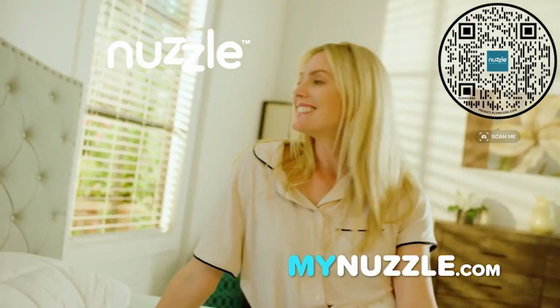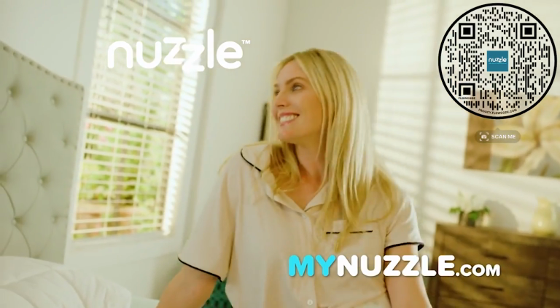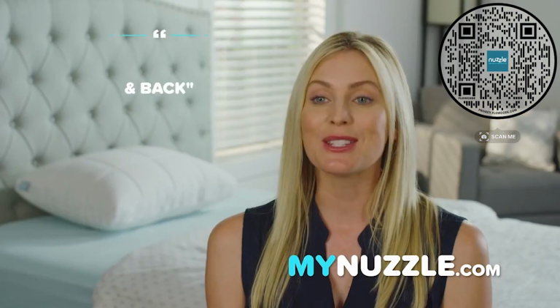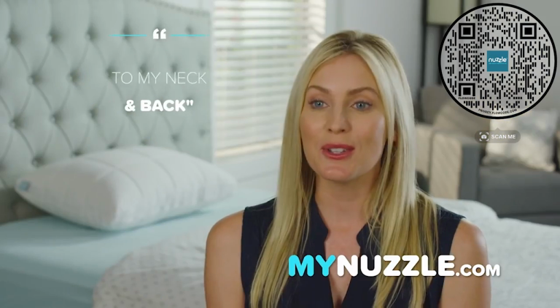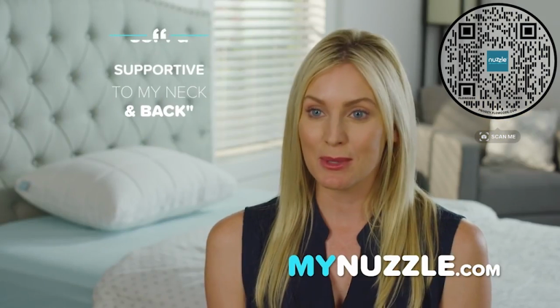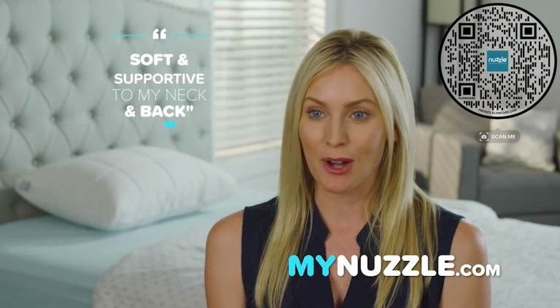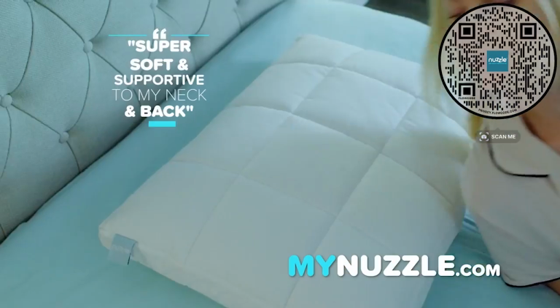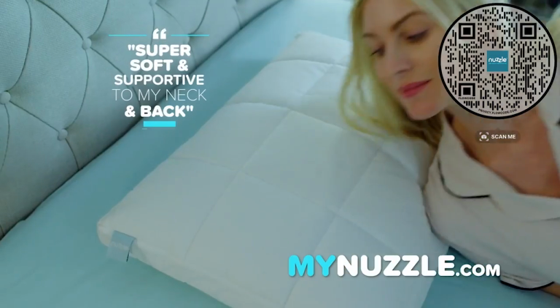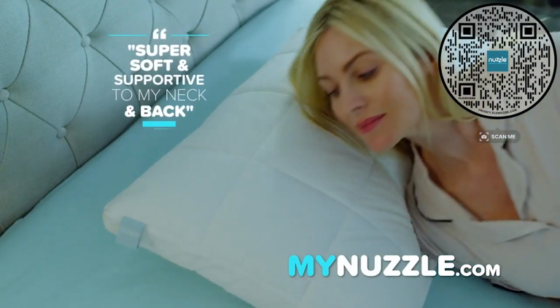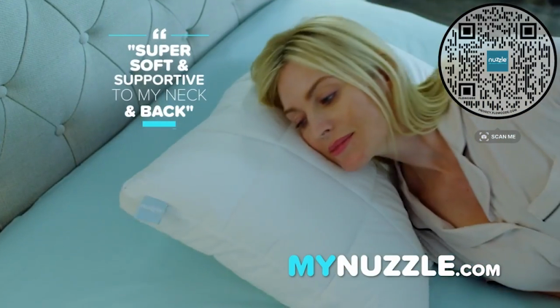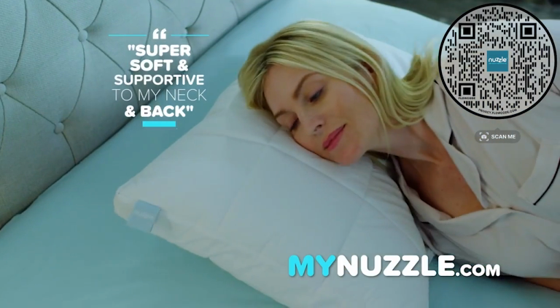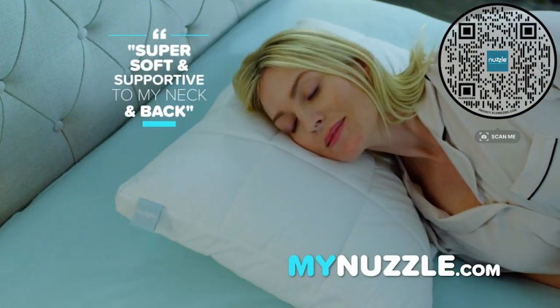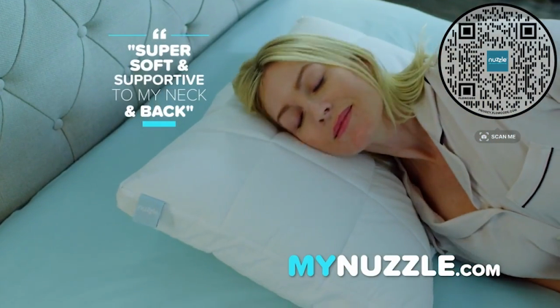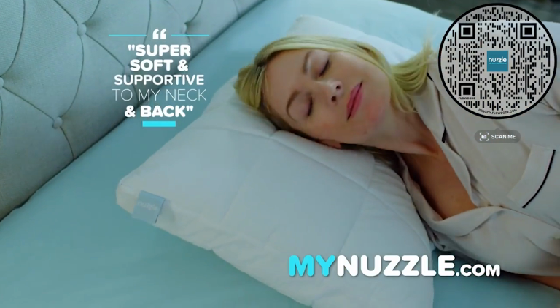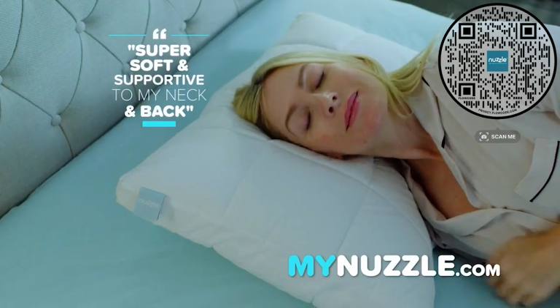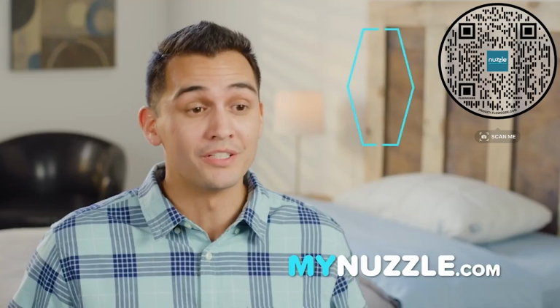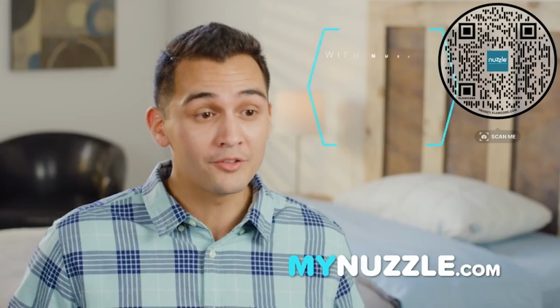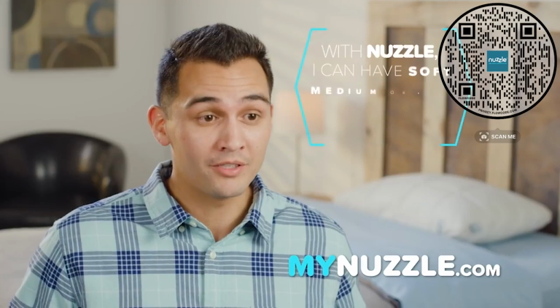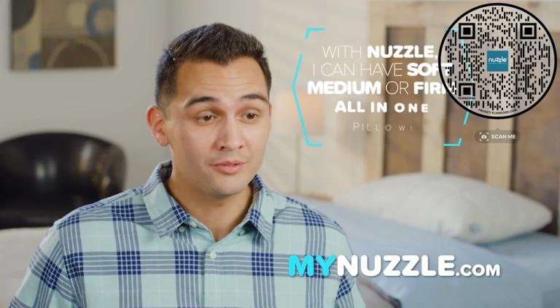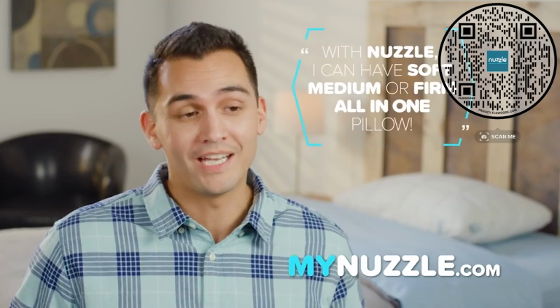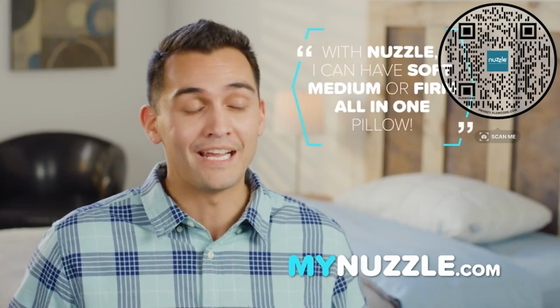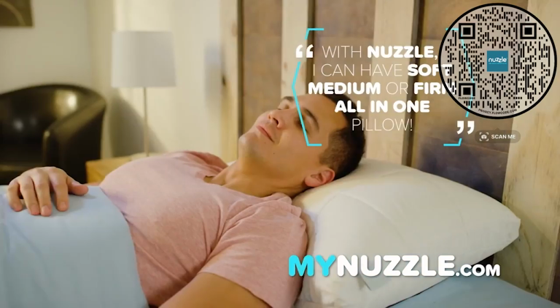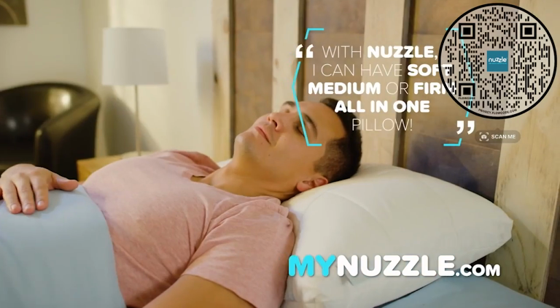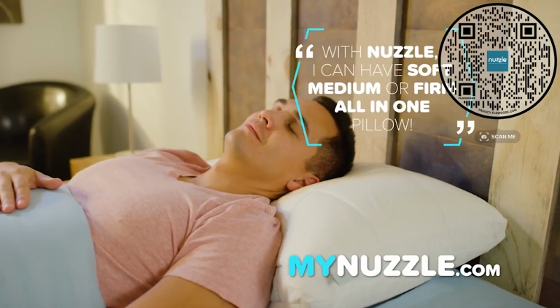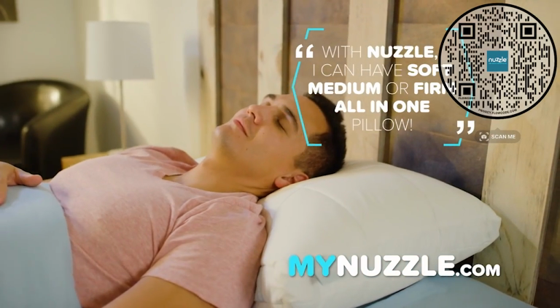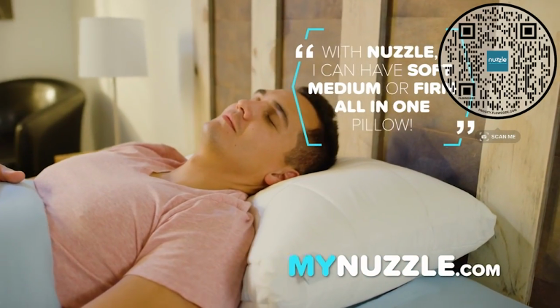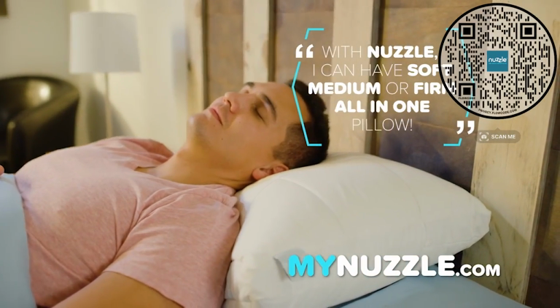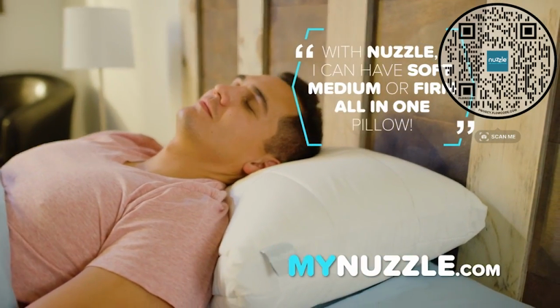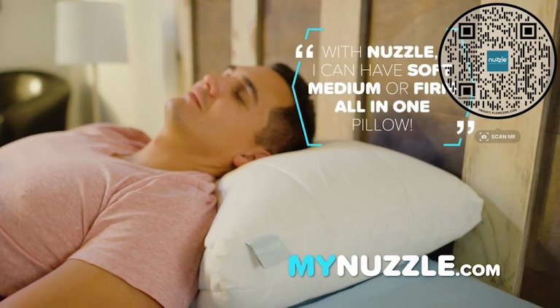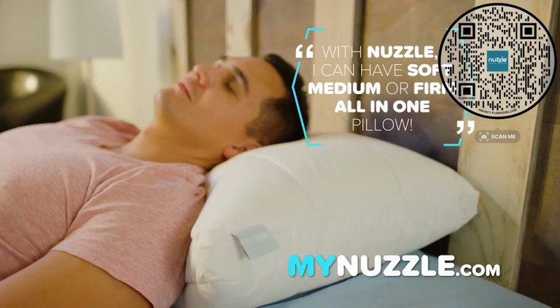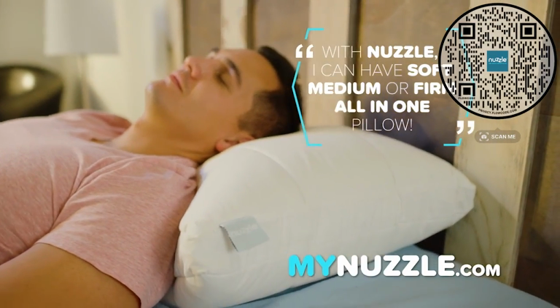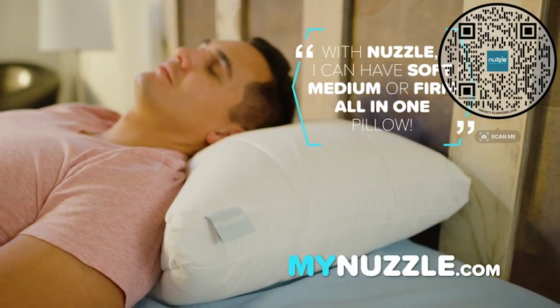It is so super soft and supportive to my neck and back. With the Nuzzle pillow, I could have soft, medium, or firm all in one pillow.